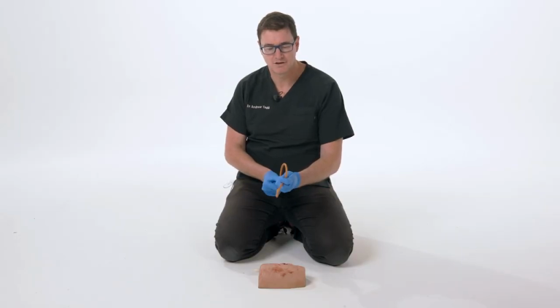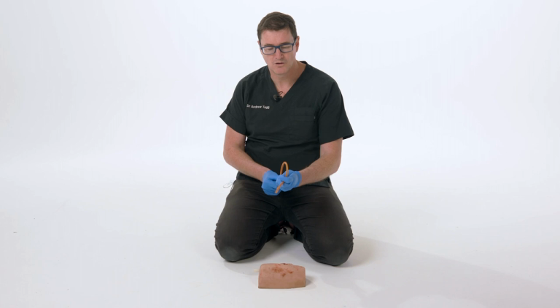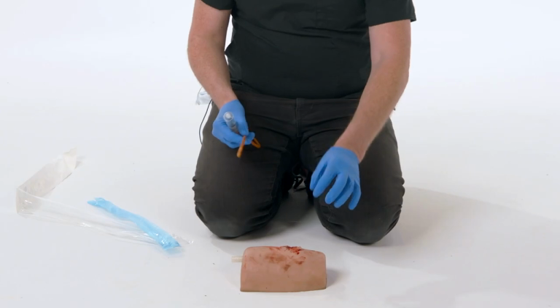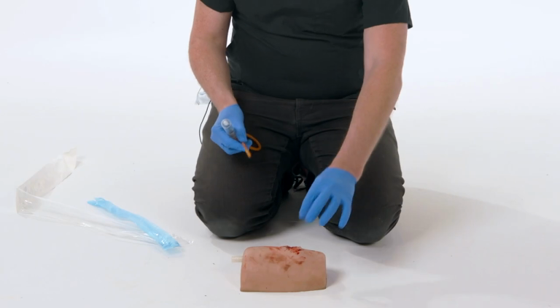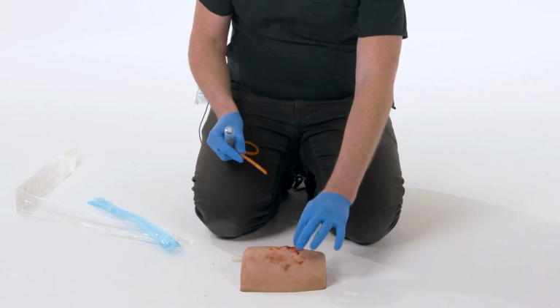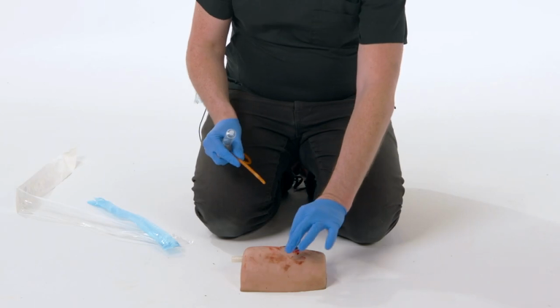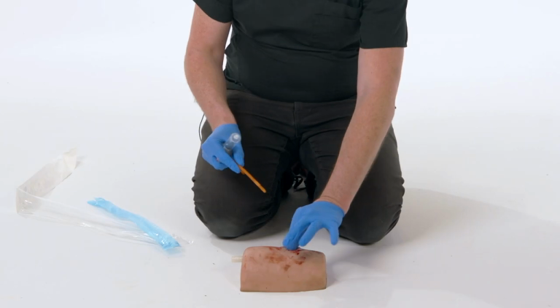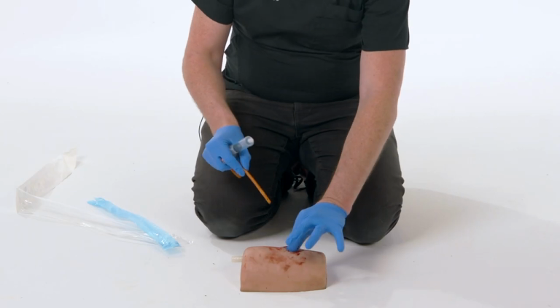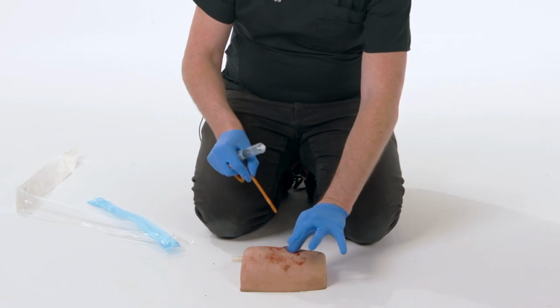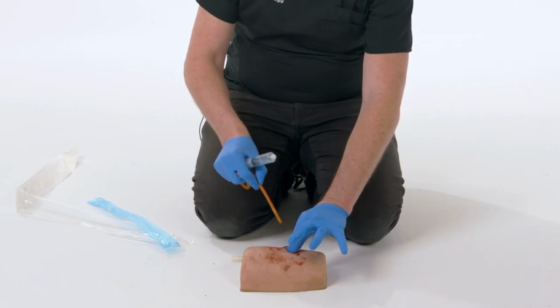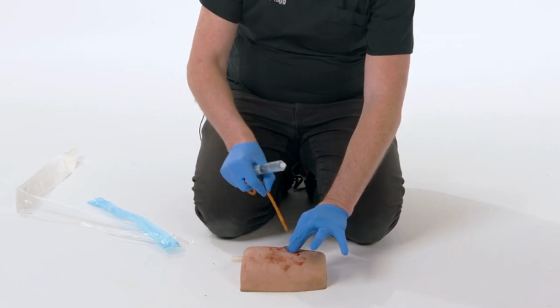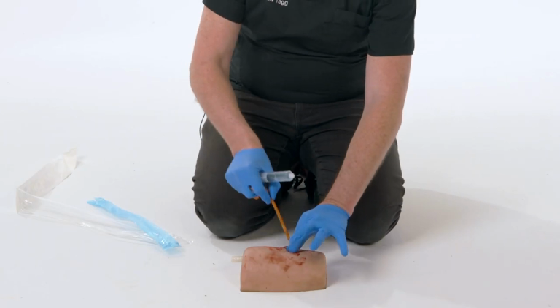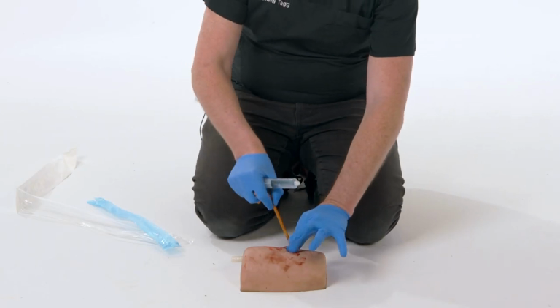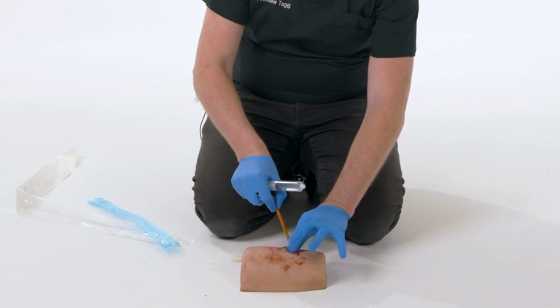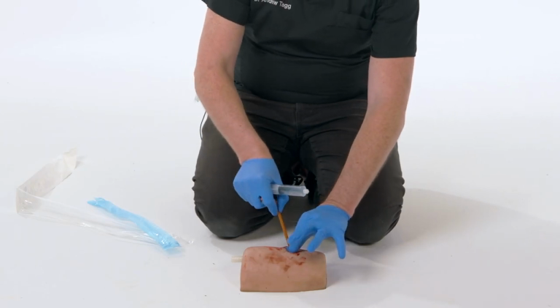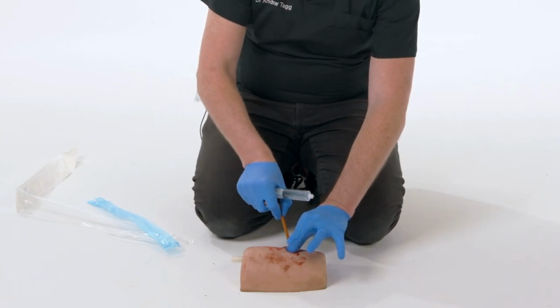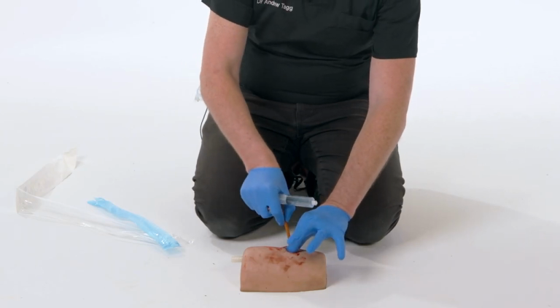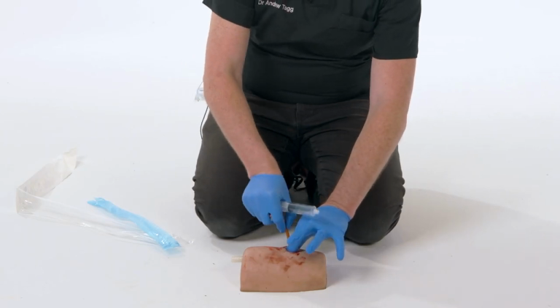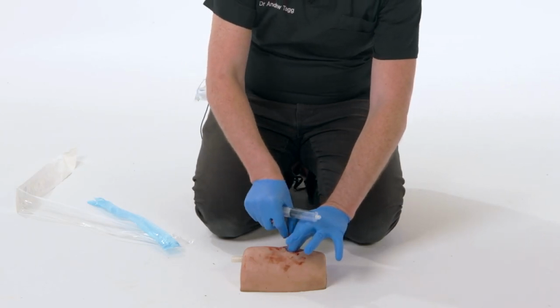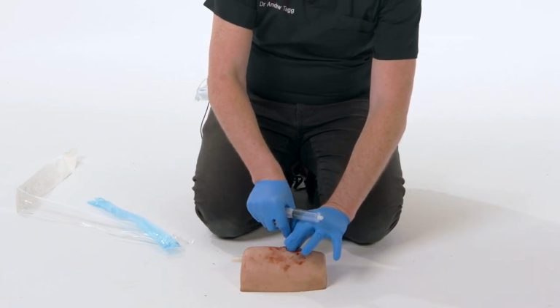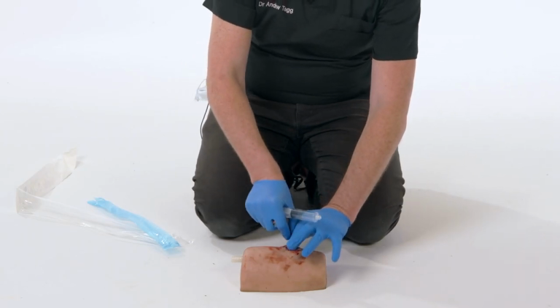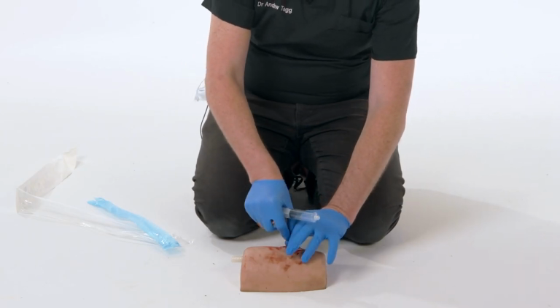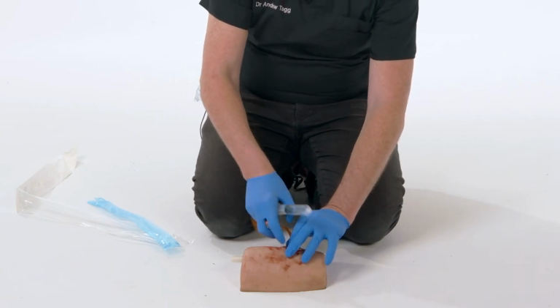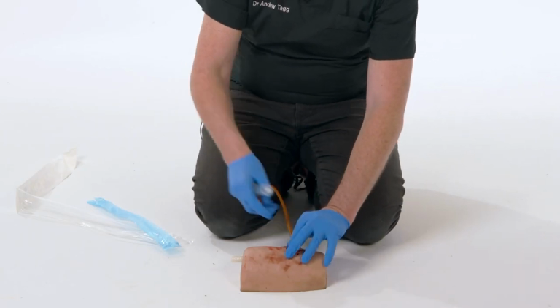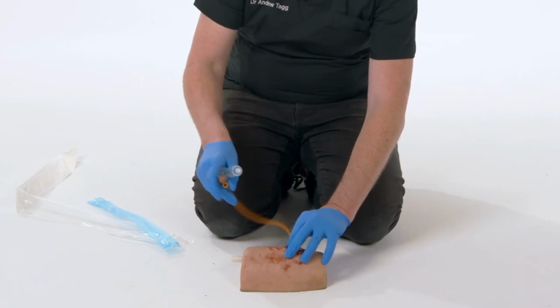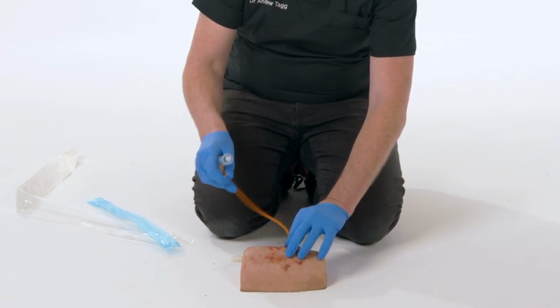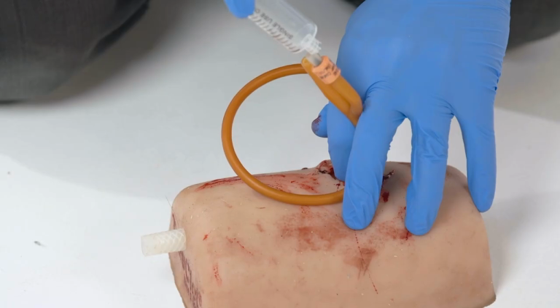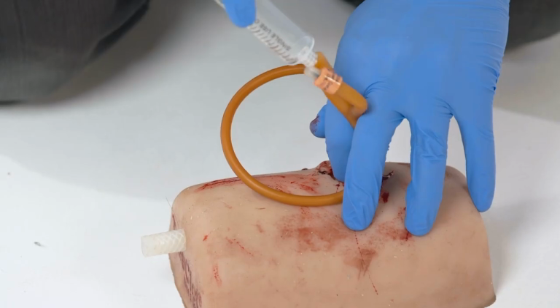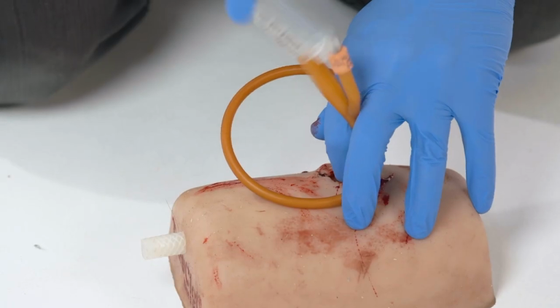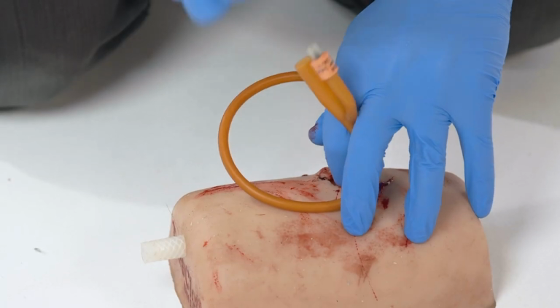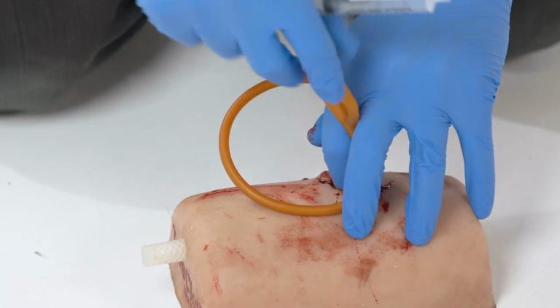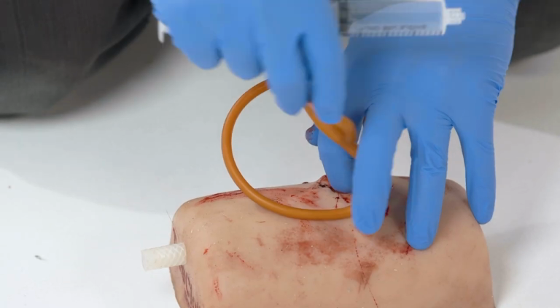We're going to open up the wound, put our sterile catheter in place and inflate the balloon.